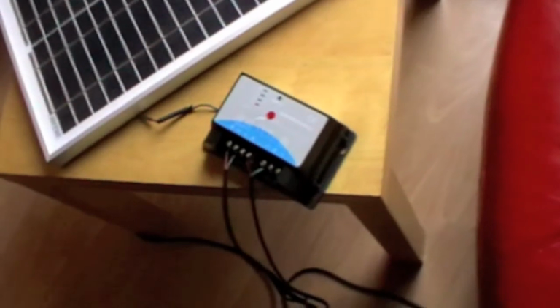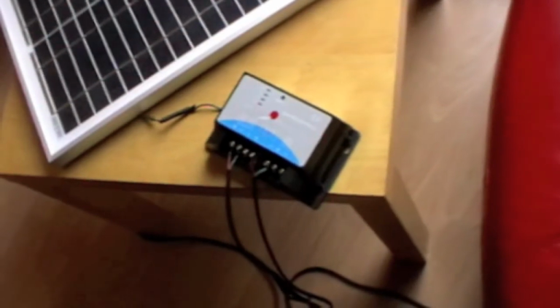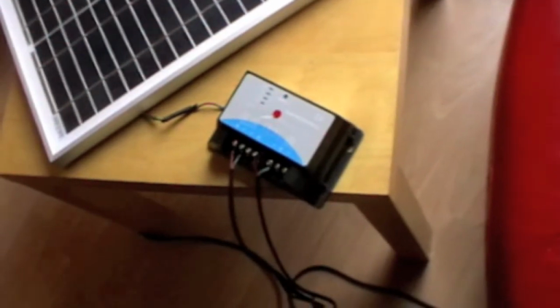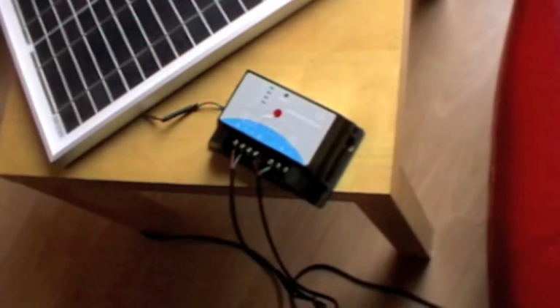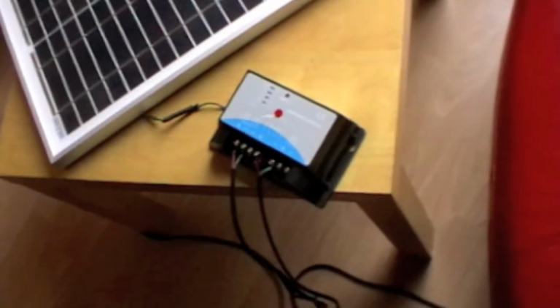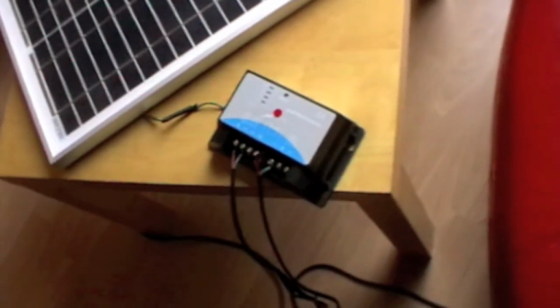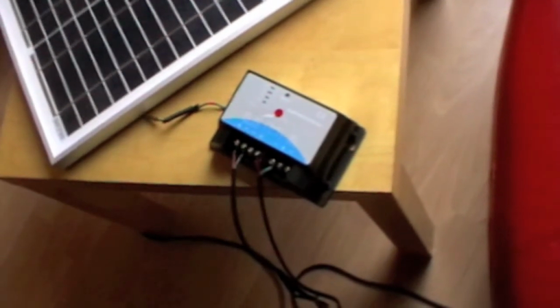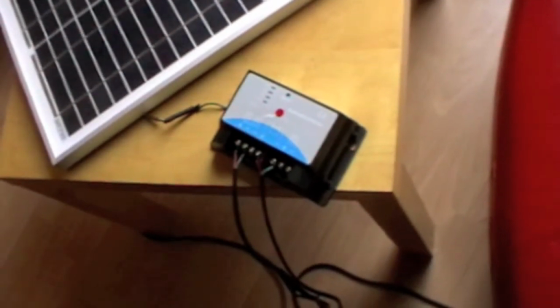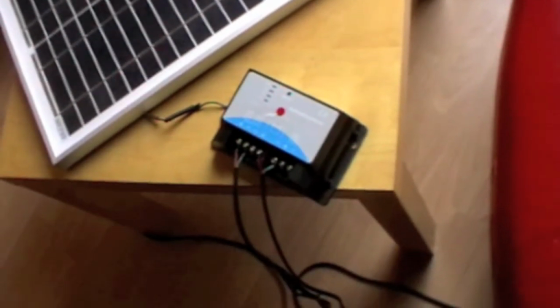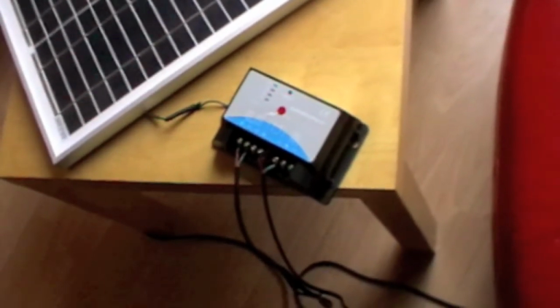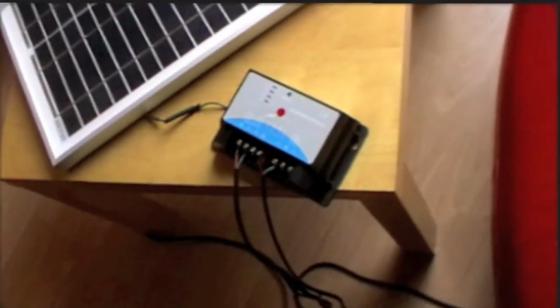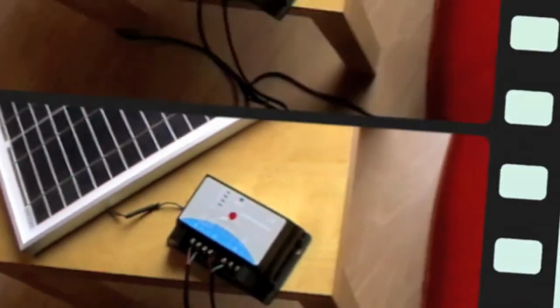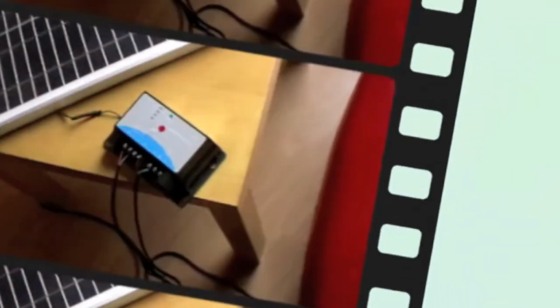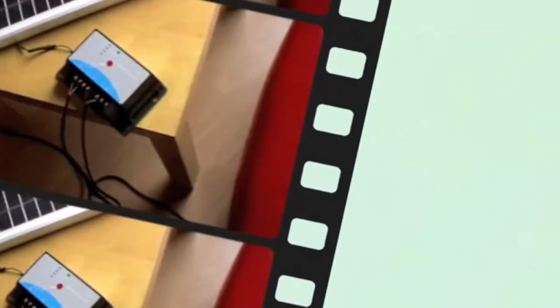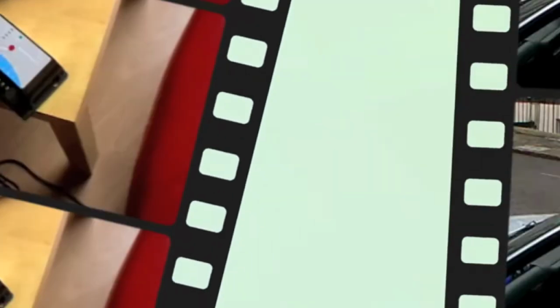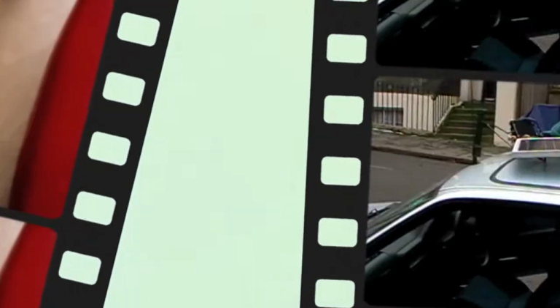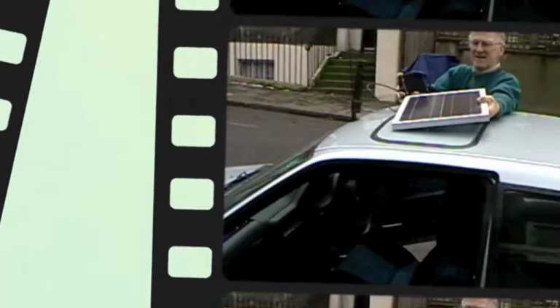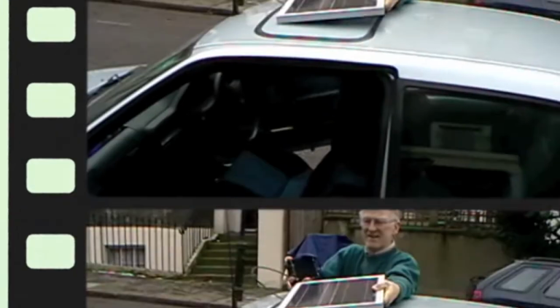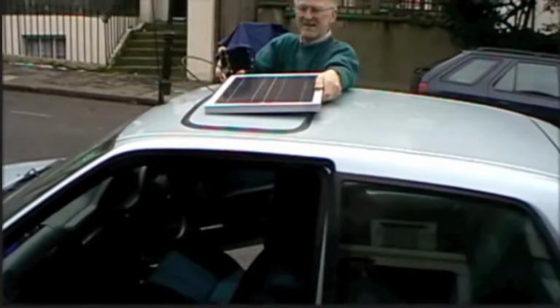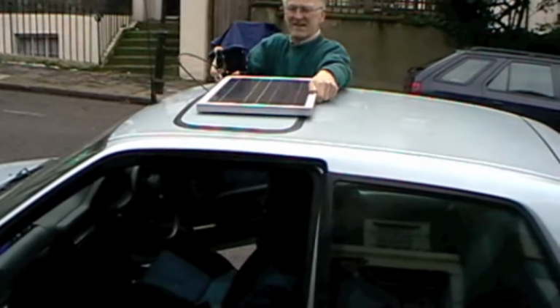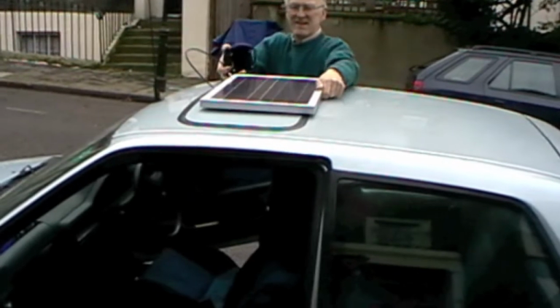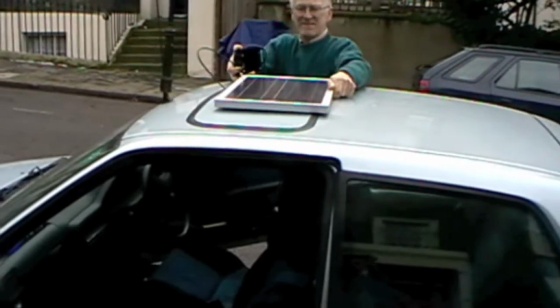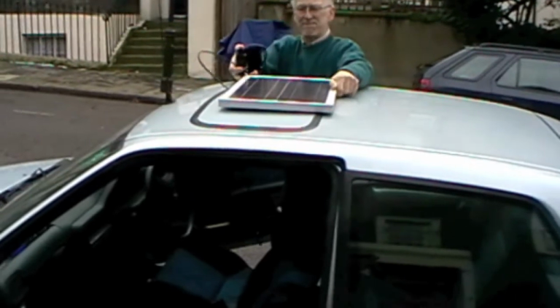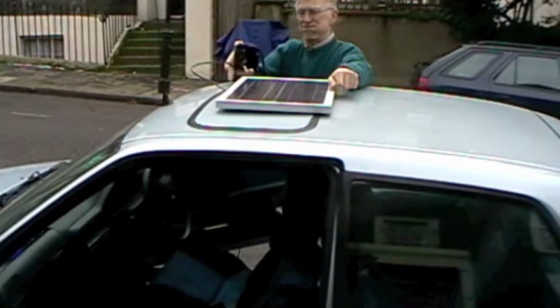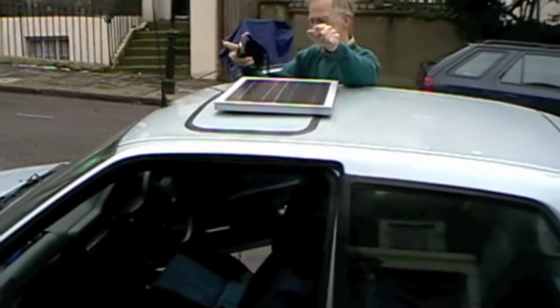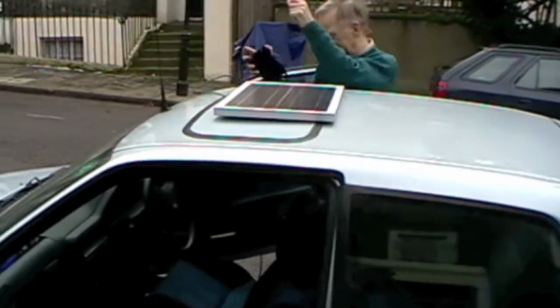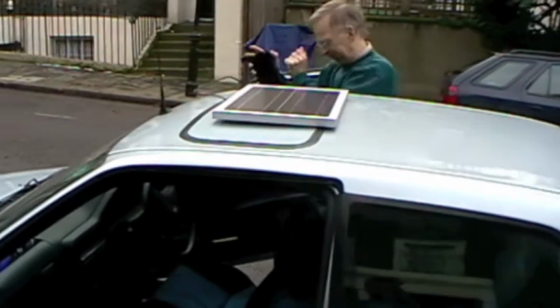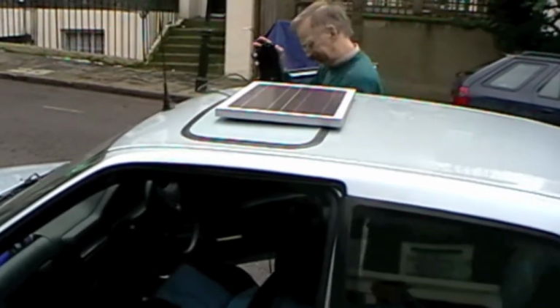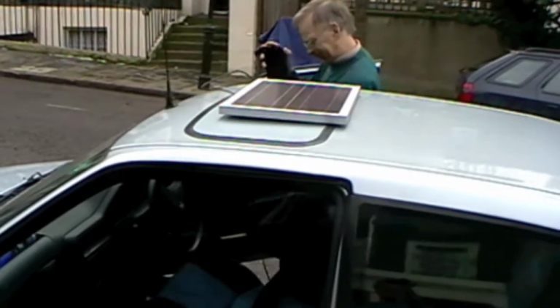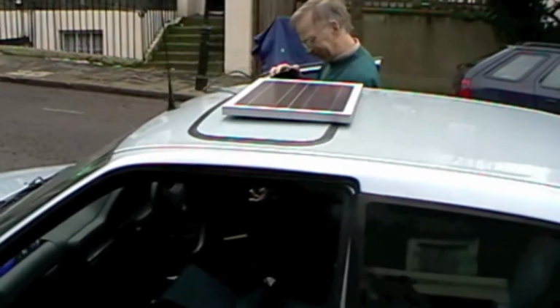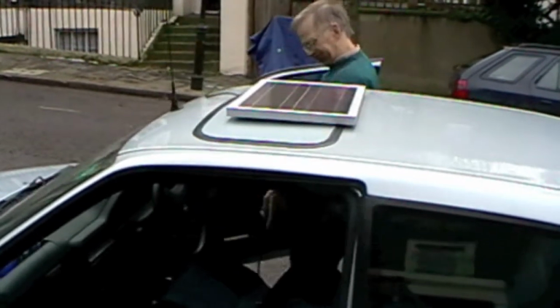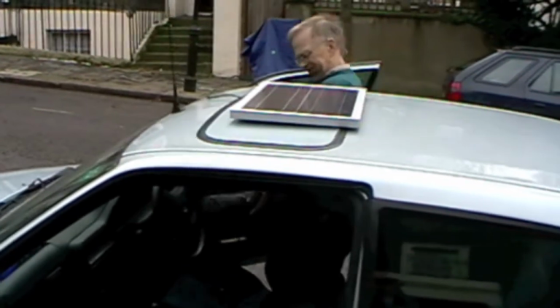Okay, so here it is all attached — on the roof as well. Now a 20-watt panel is plenty for charging a battery.